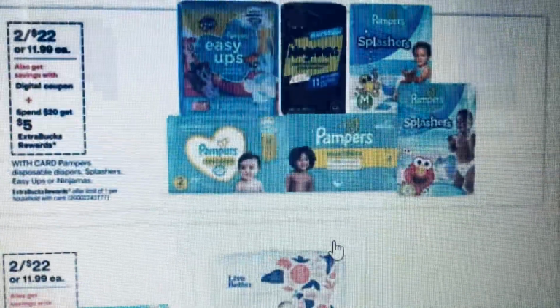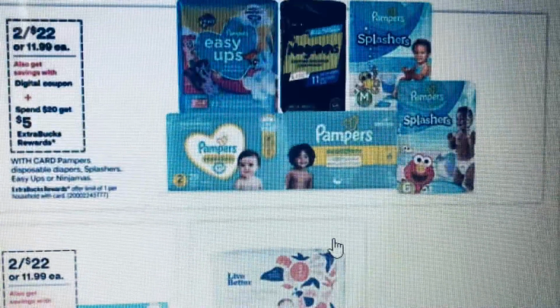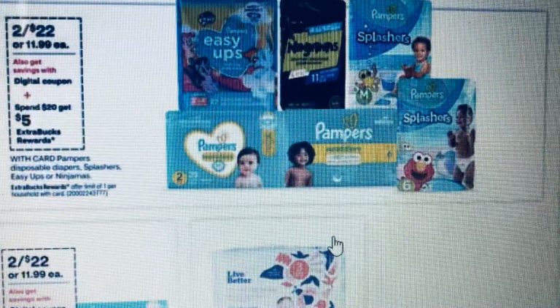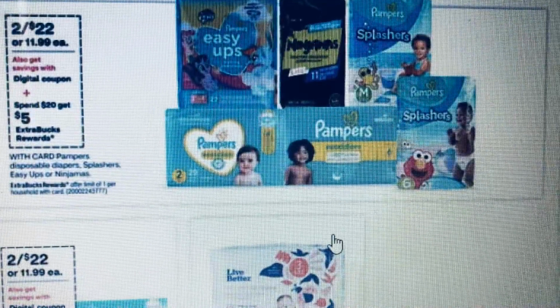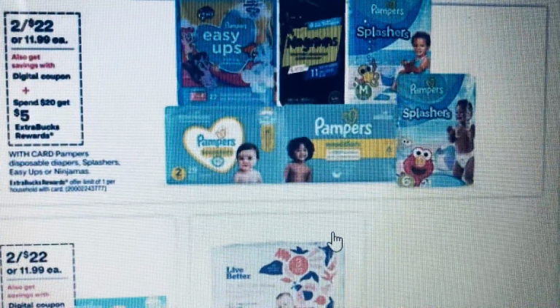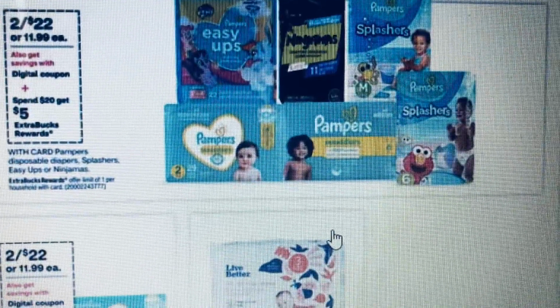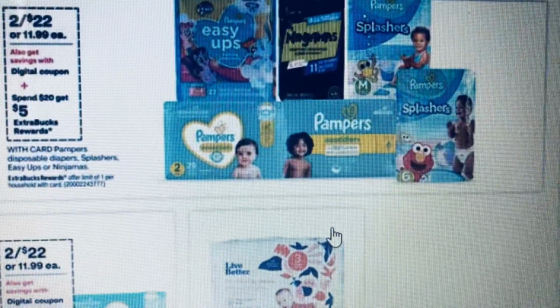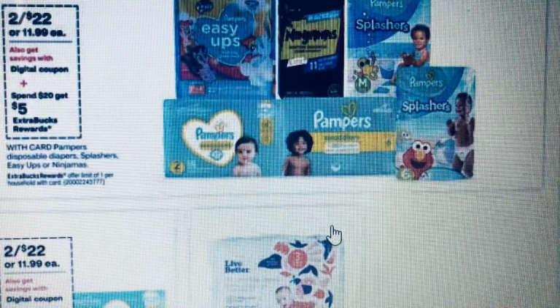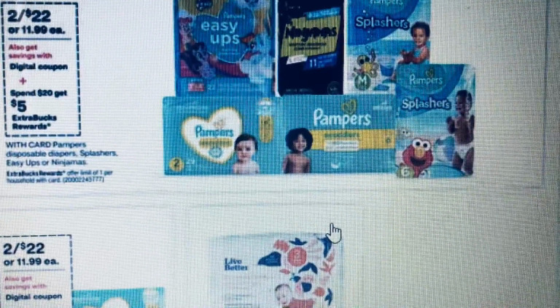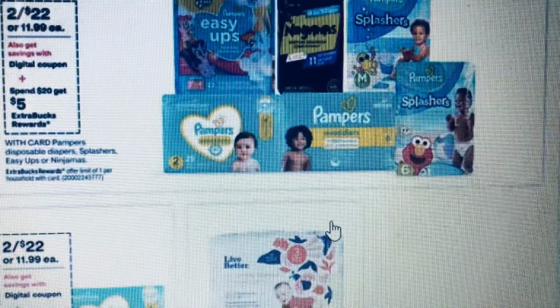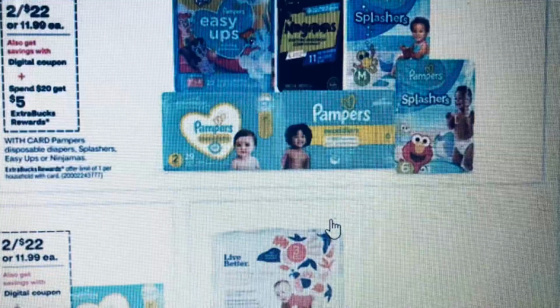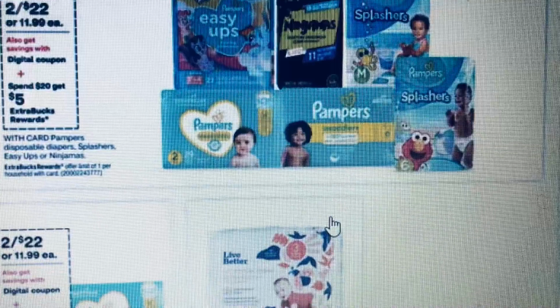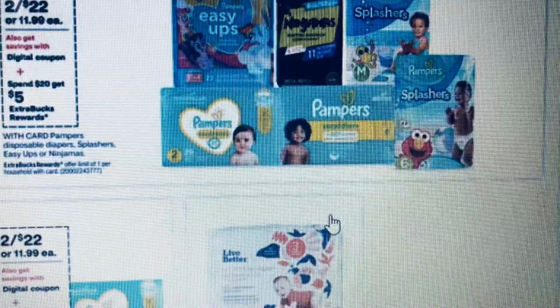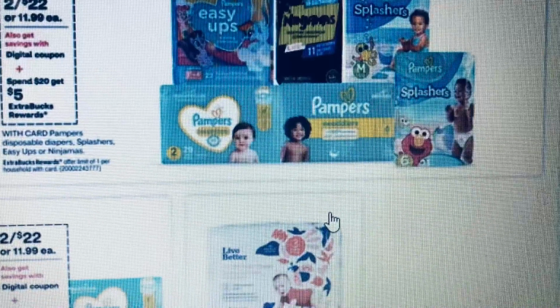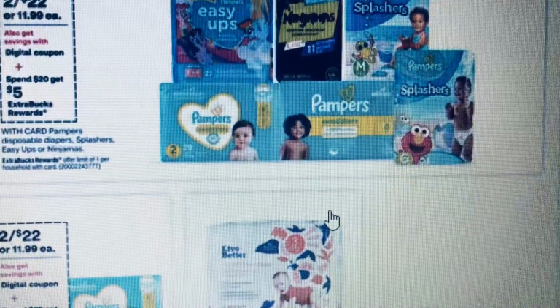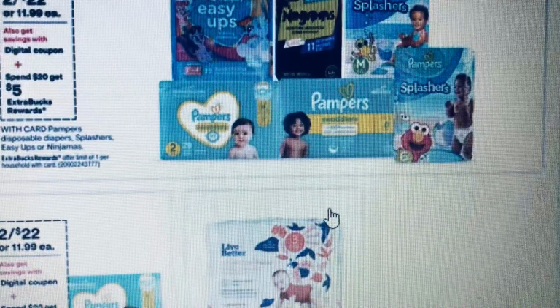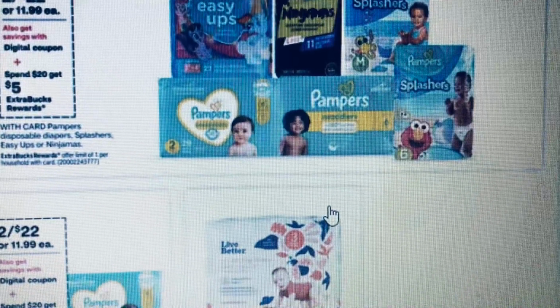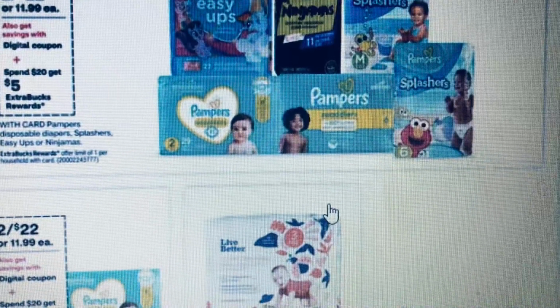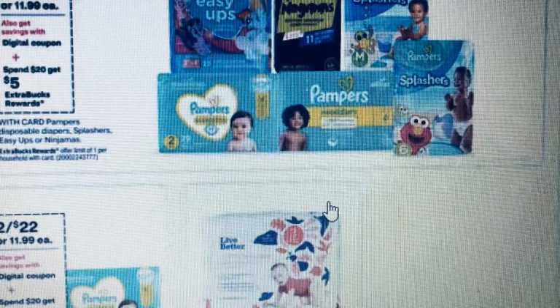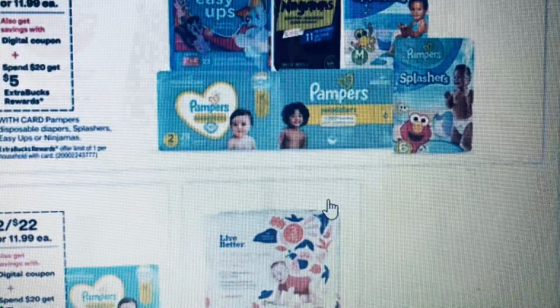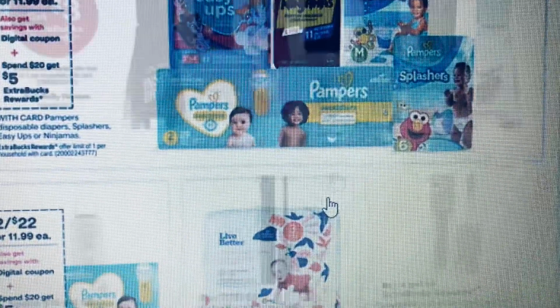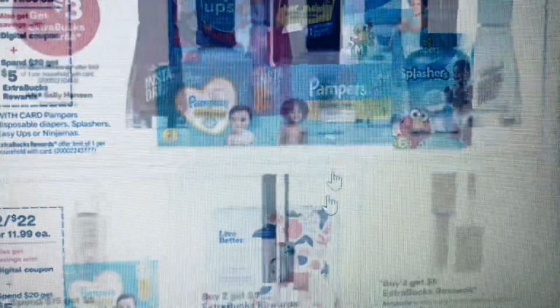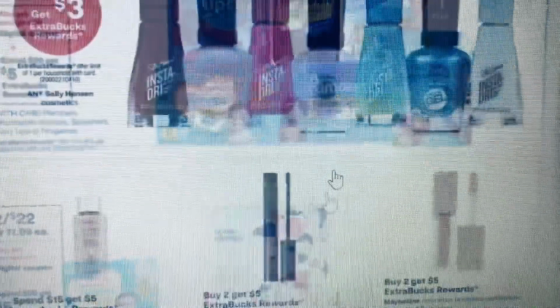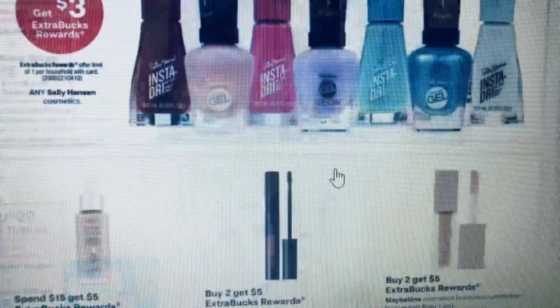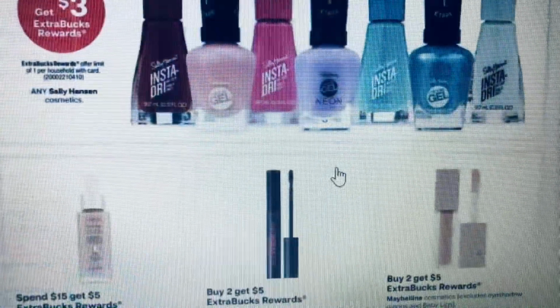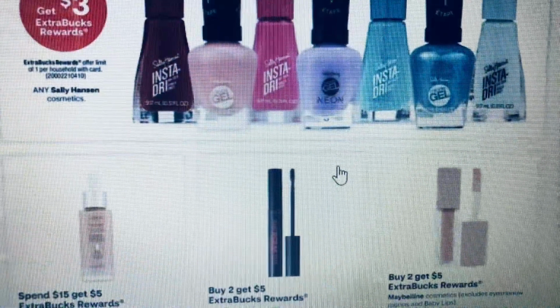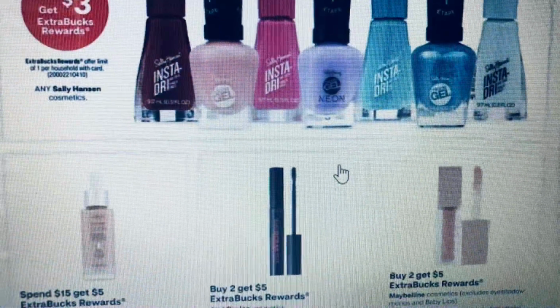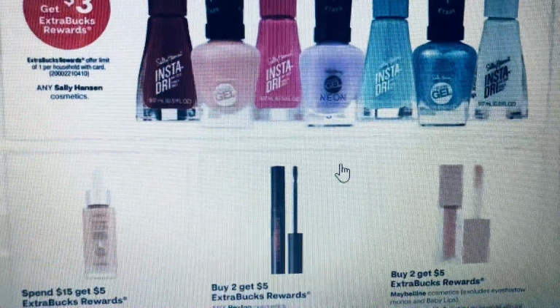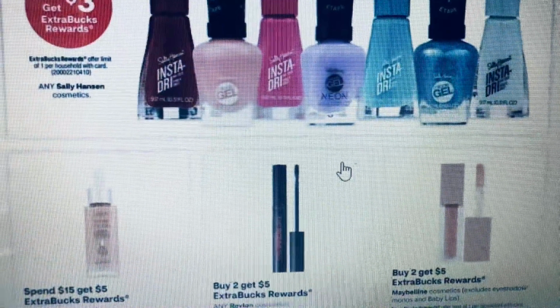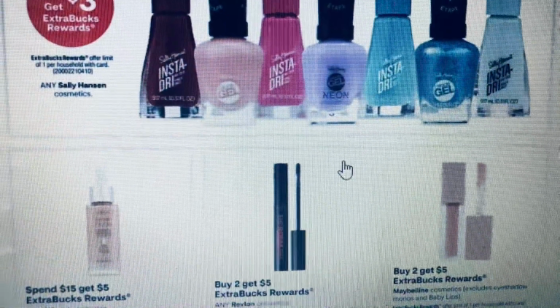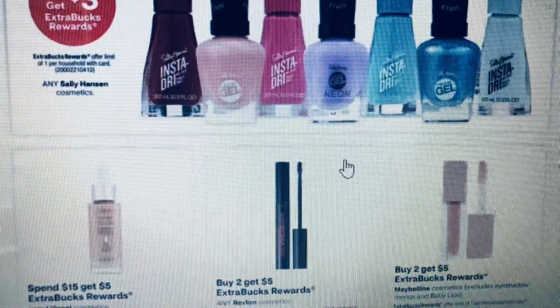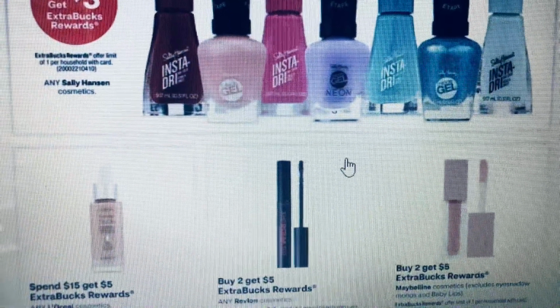Baby care is two for $22, and if you spend $20 you get $5 back.